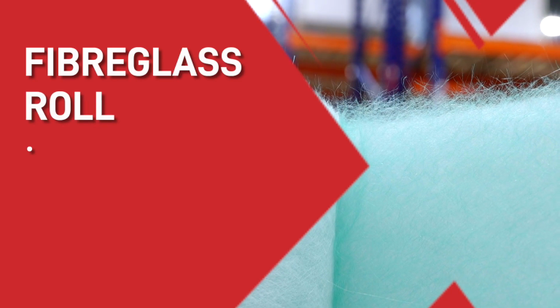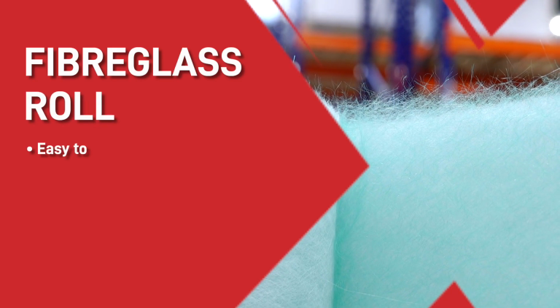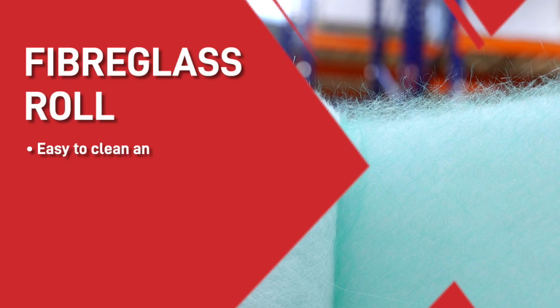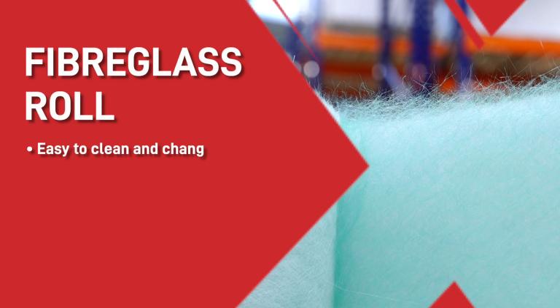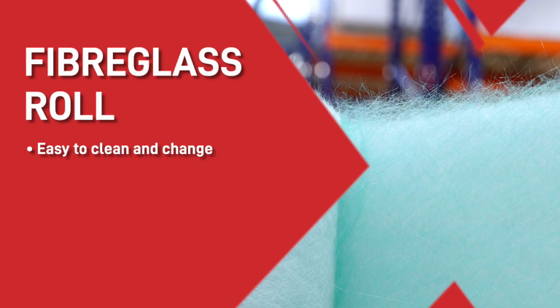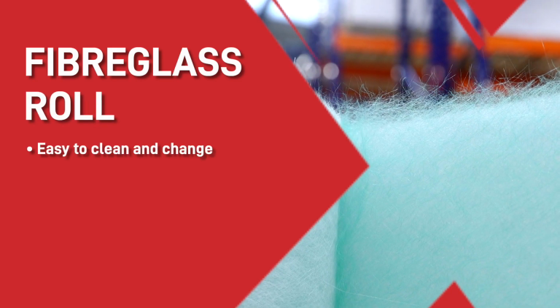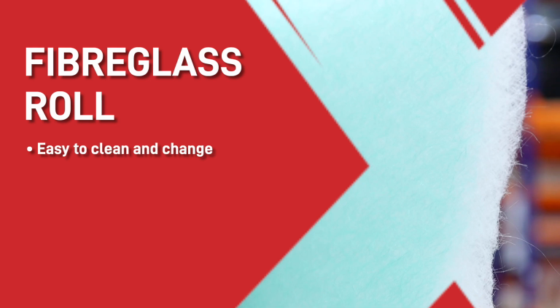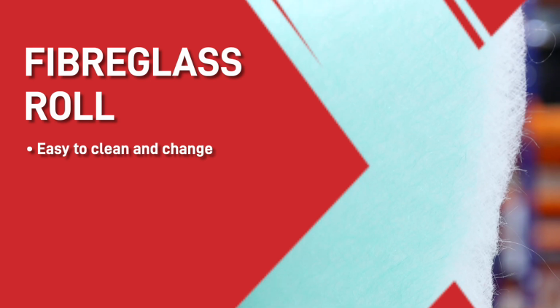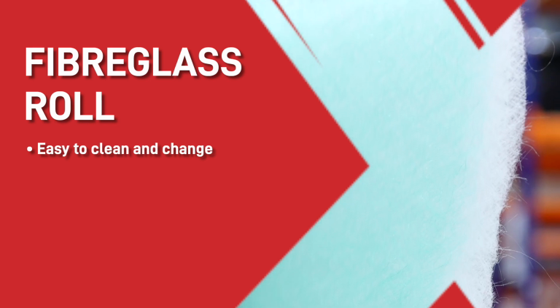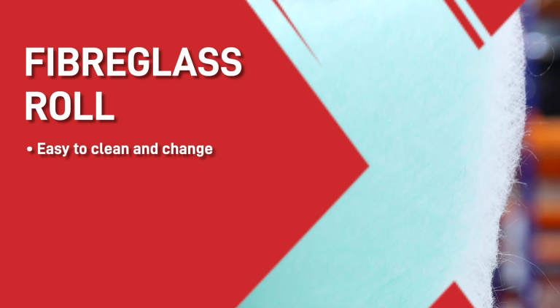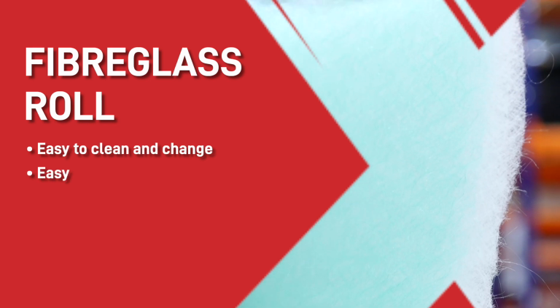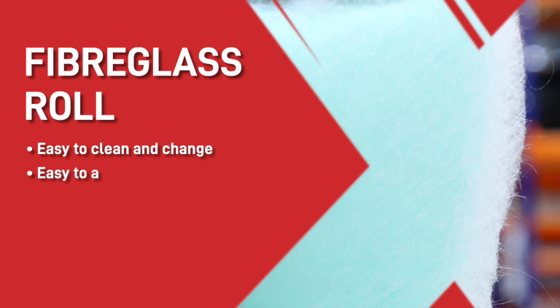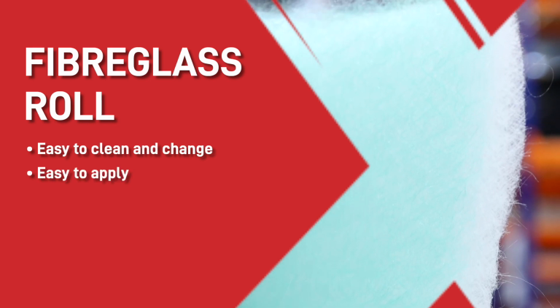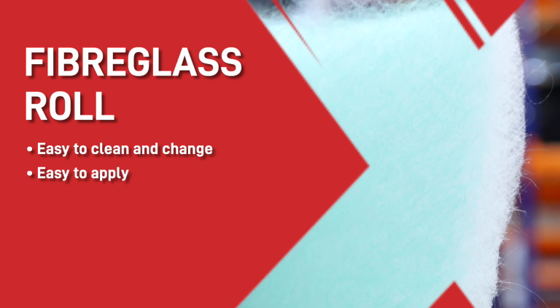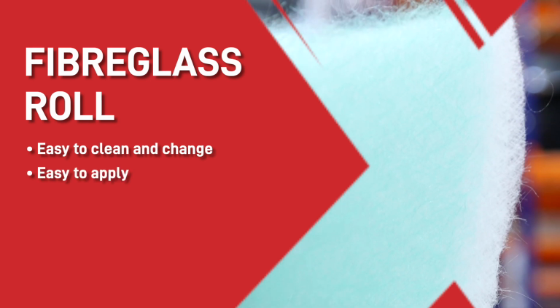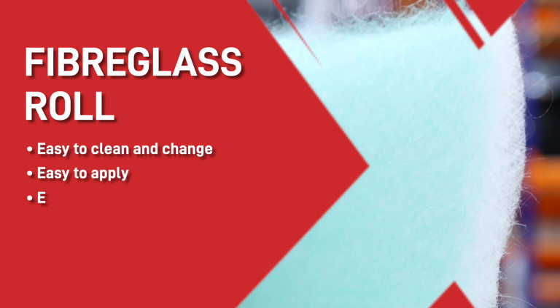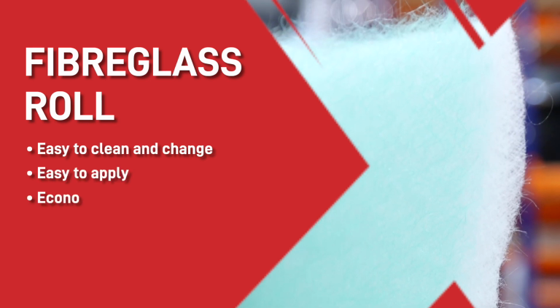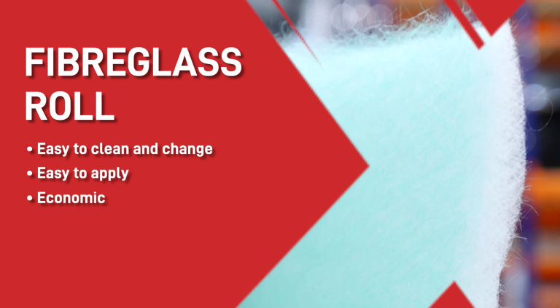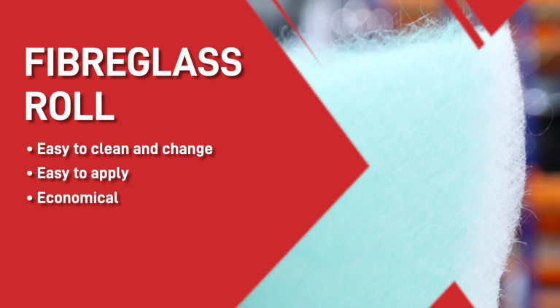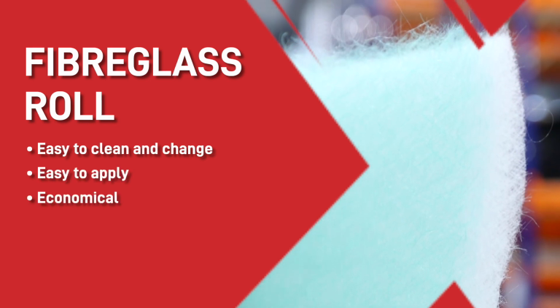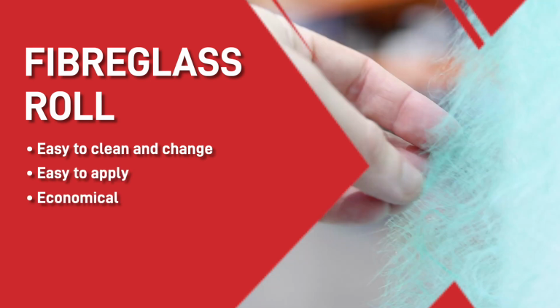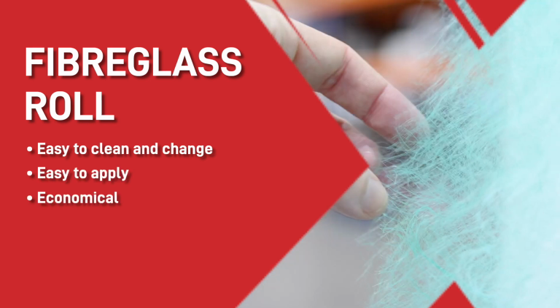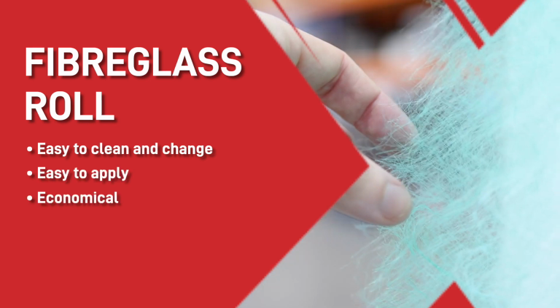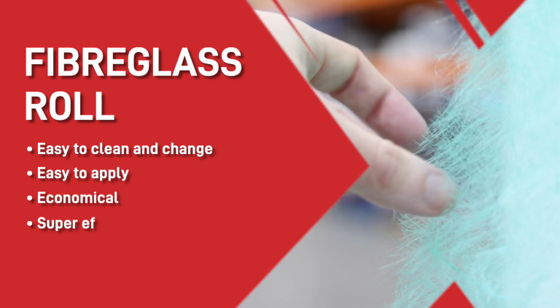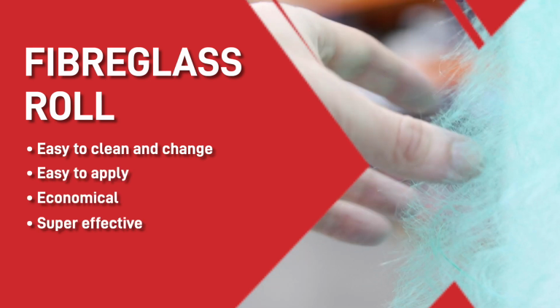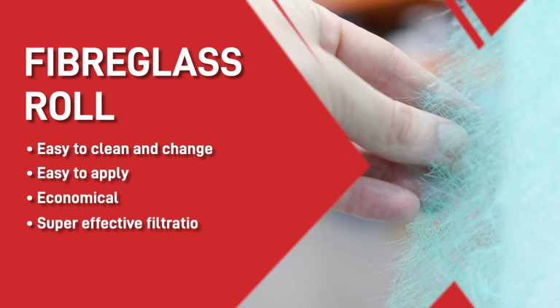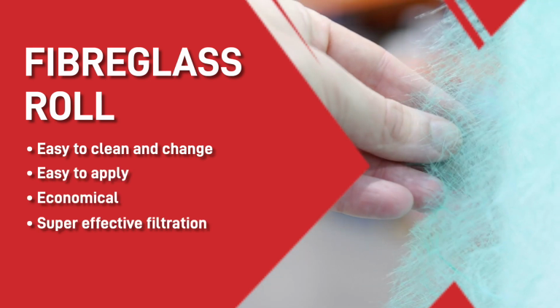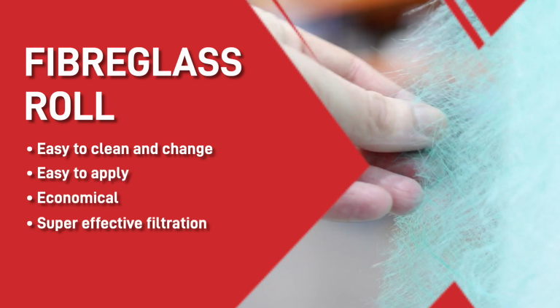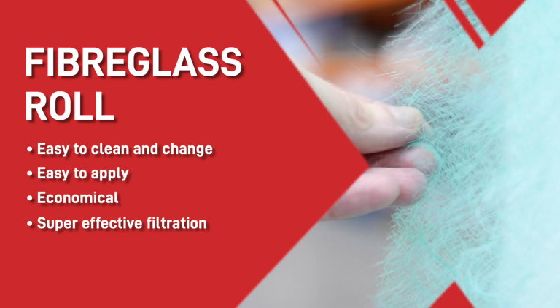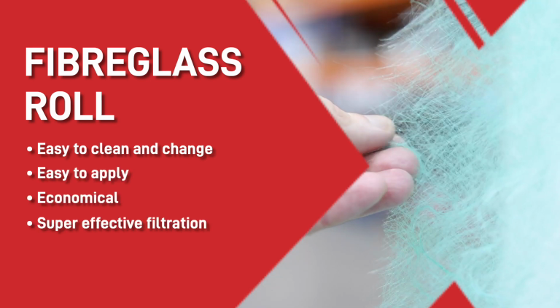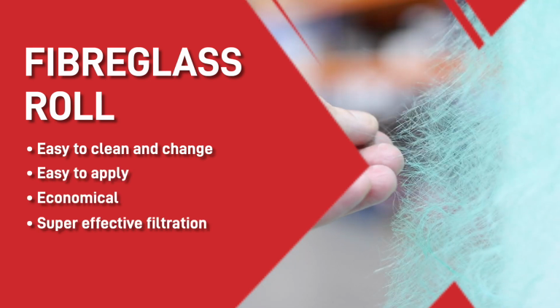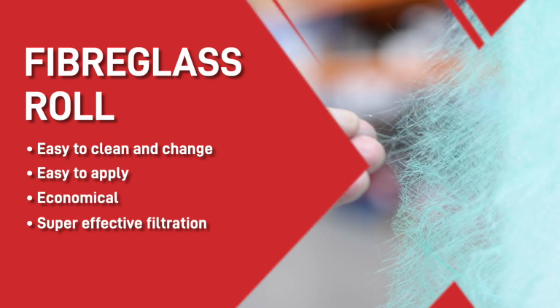Fibreglass roll — easy to clean and change, easy to apply, economical and super effective at filtration.